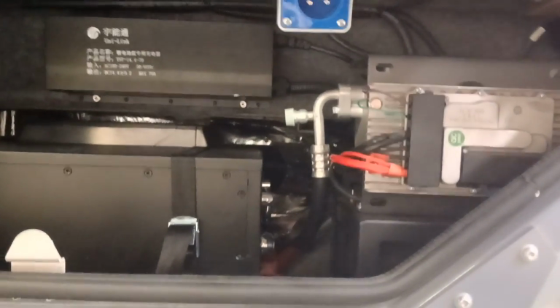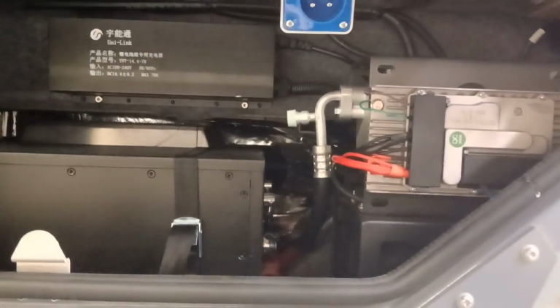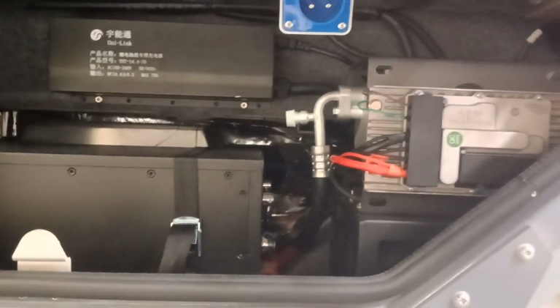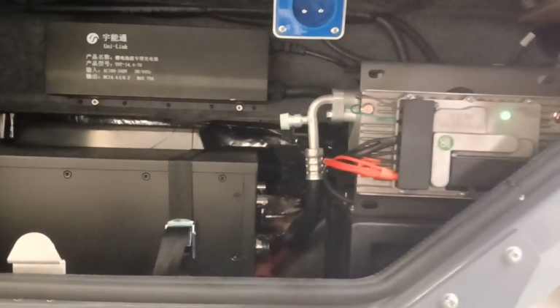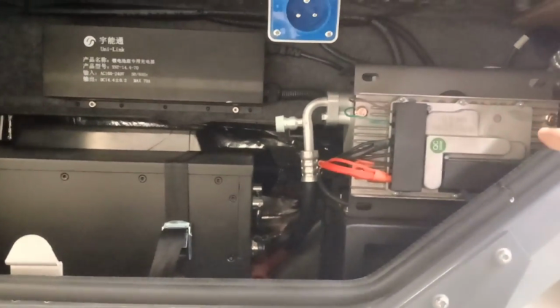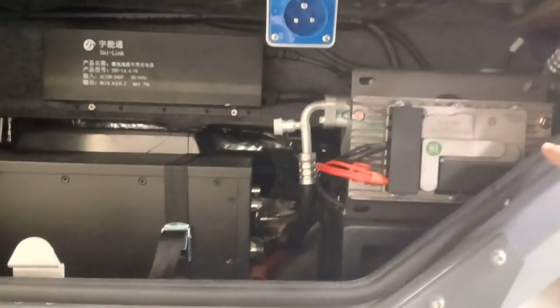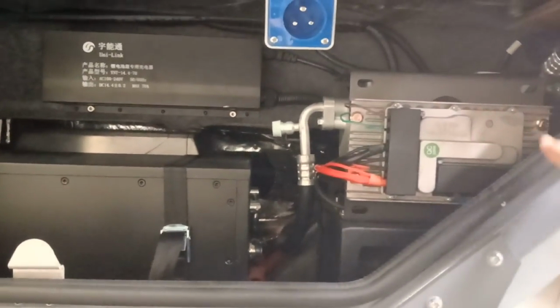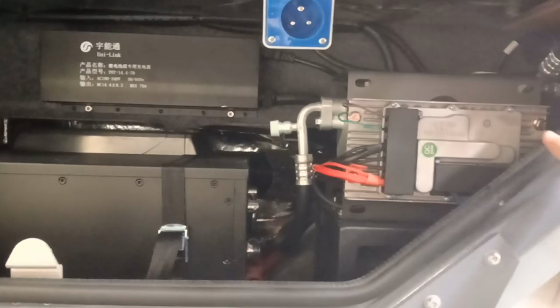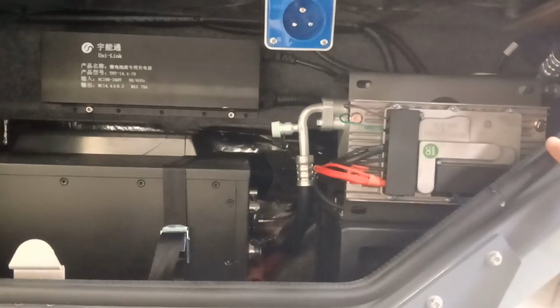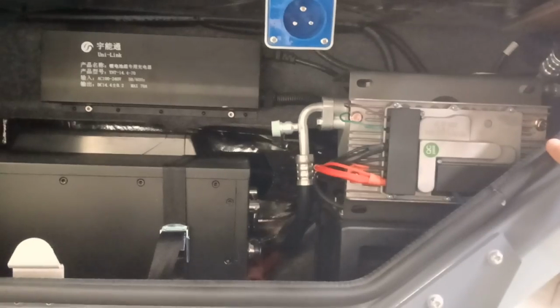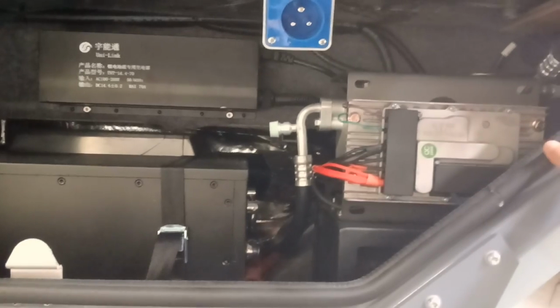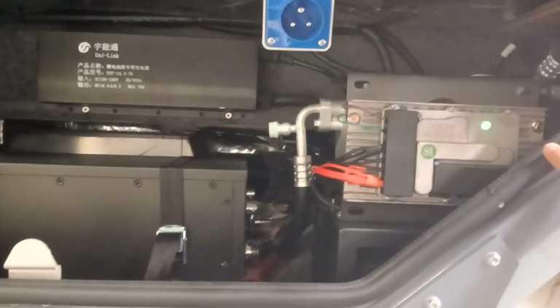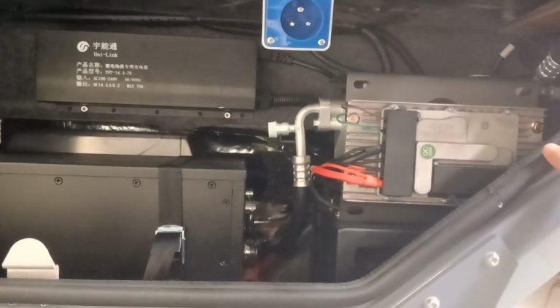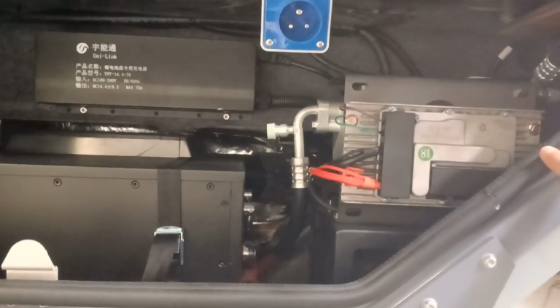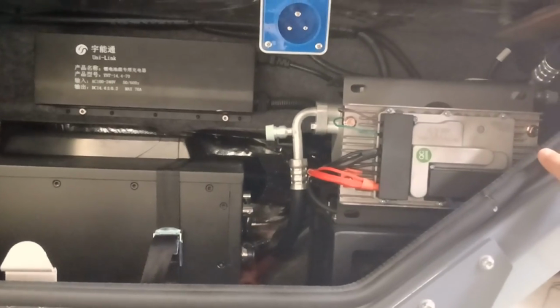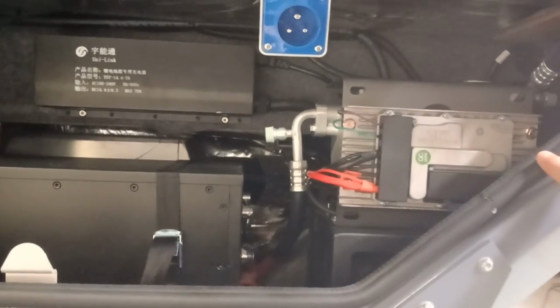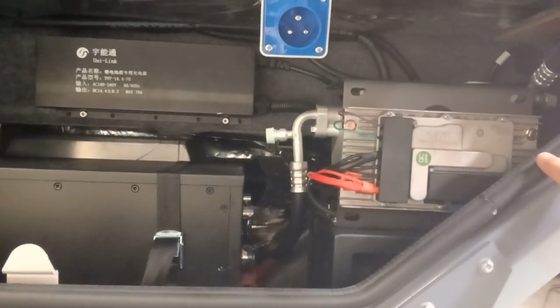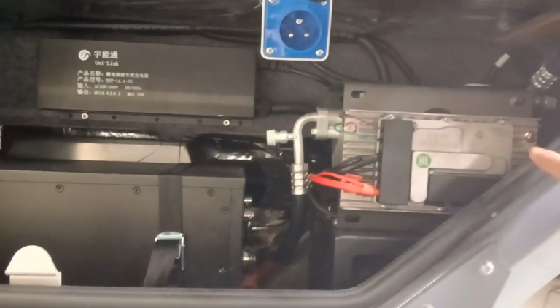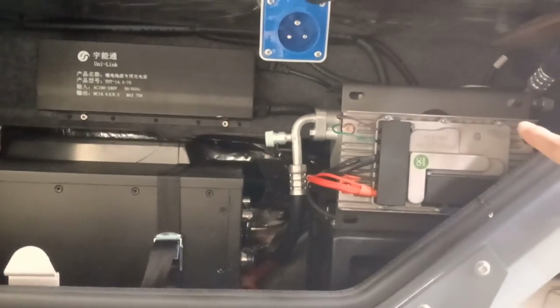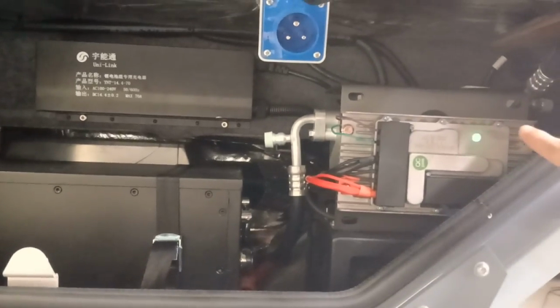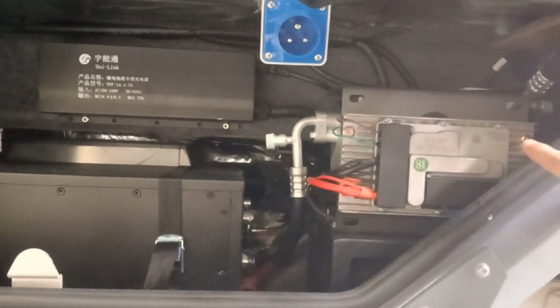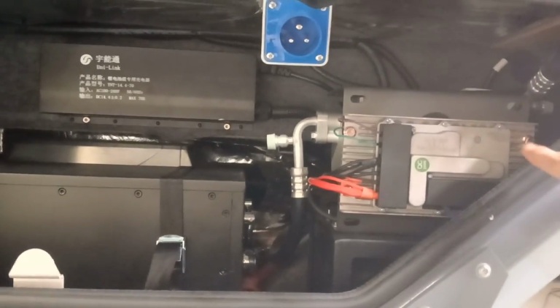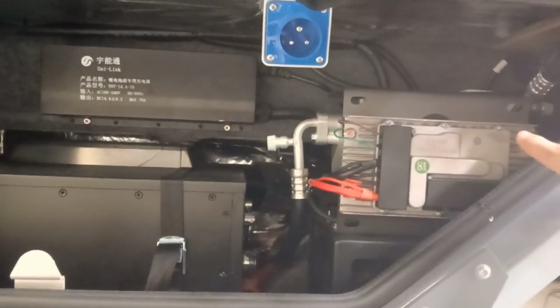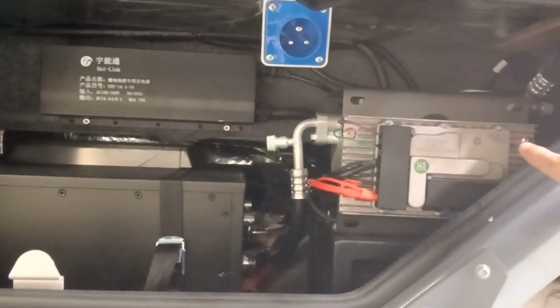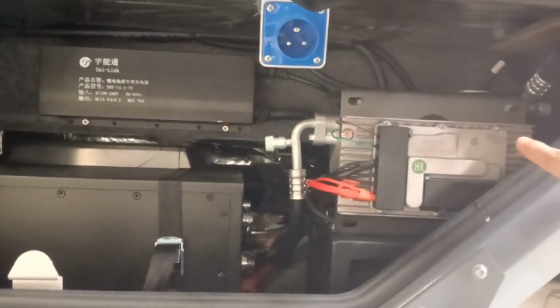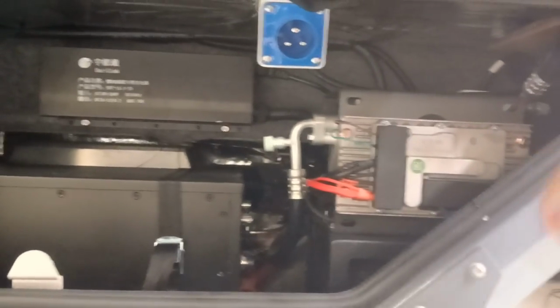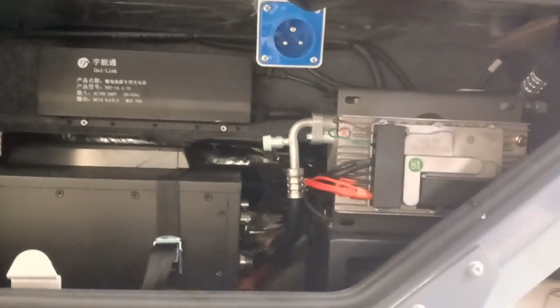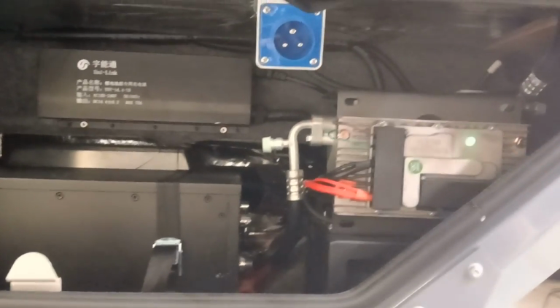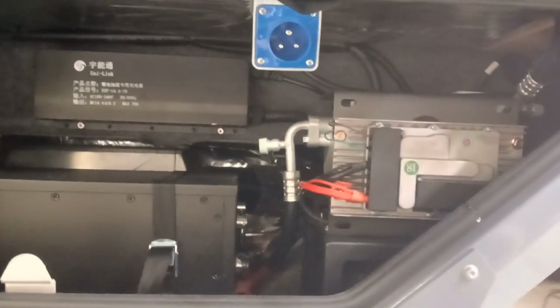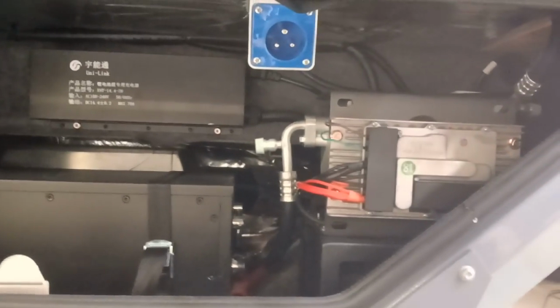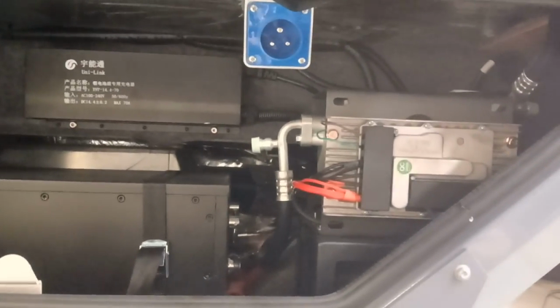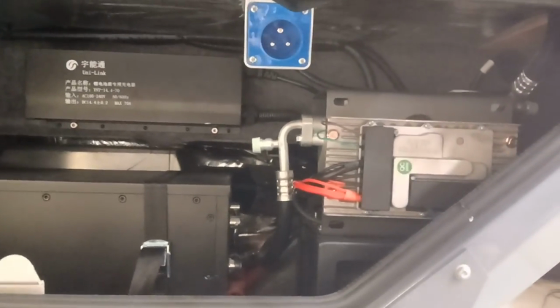And here you can see the air conditioner machine.